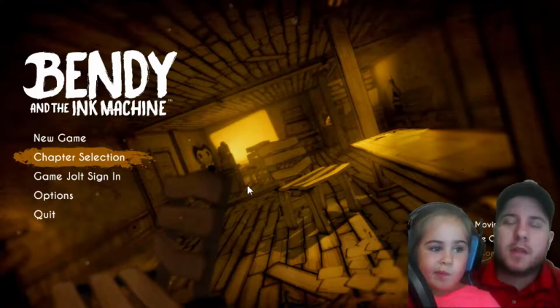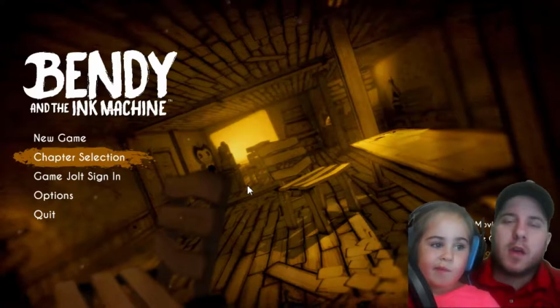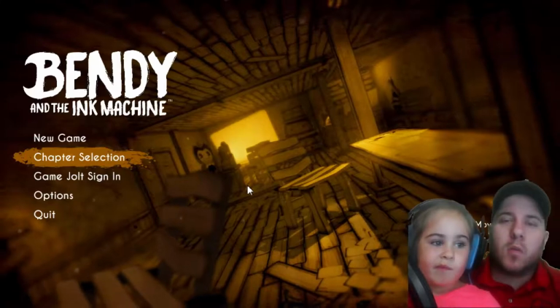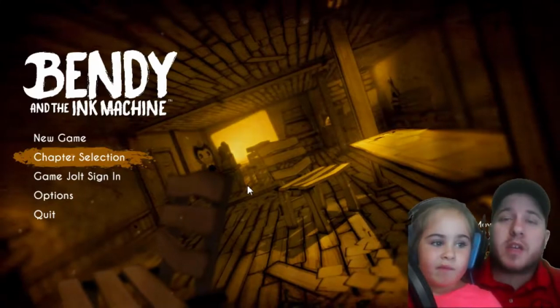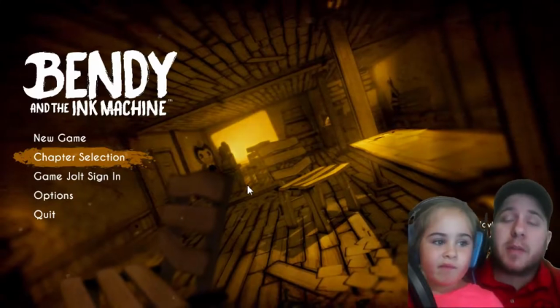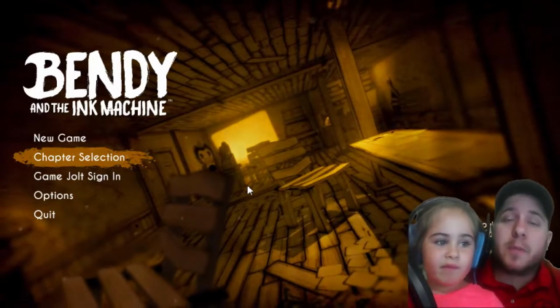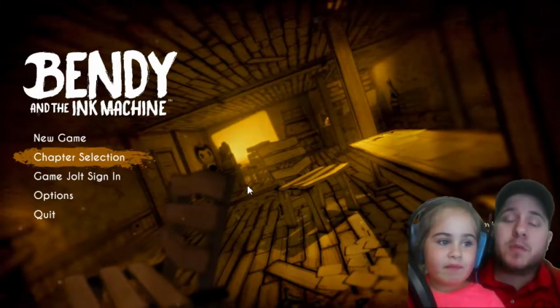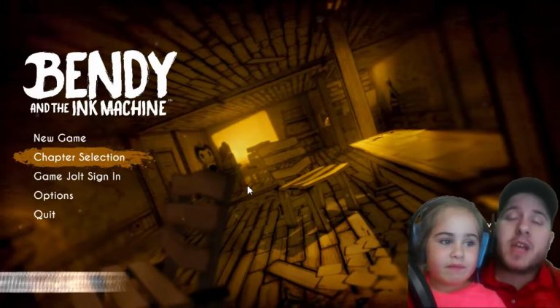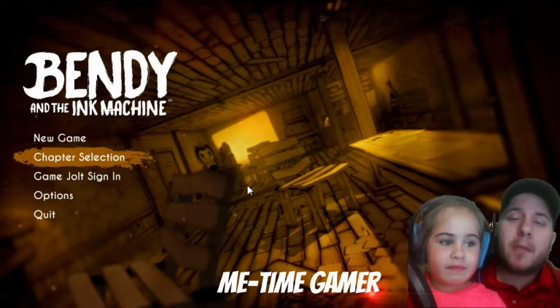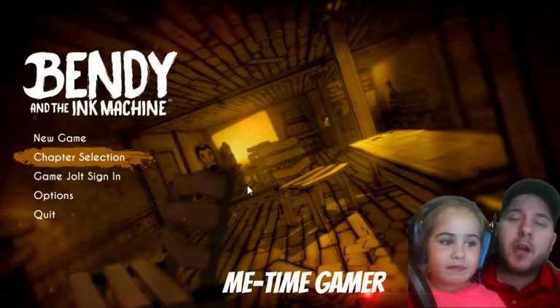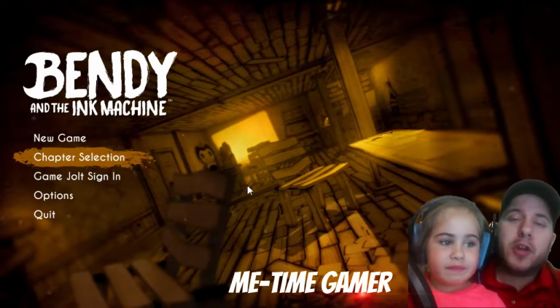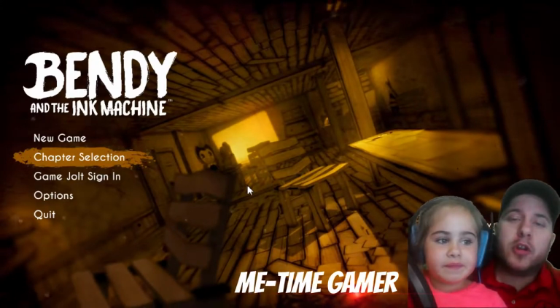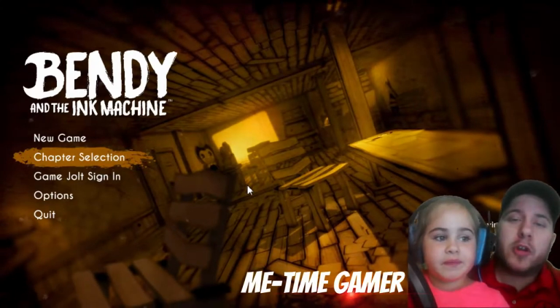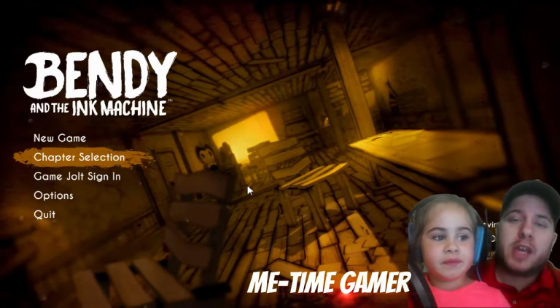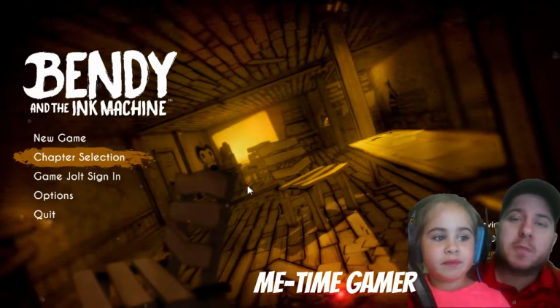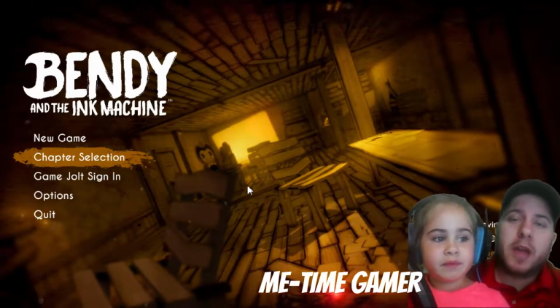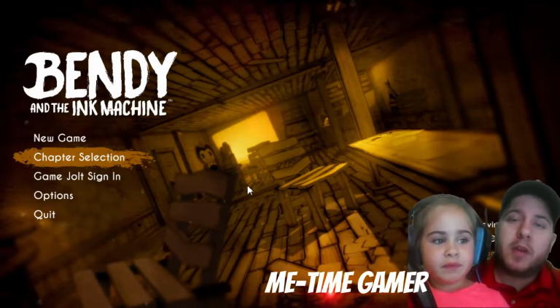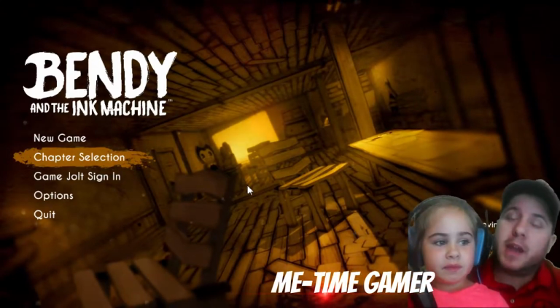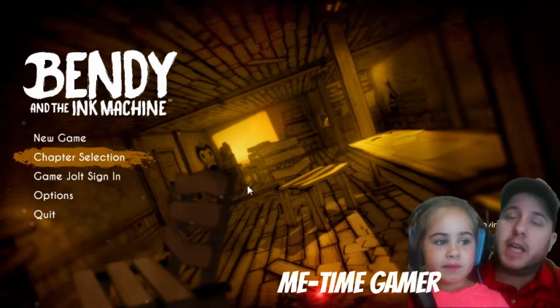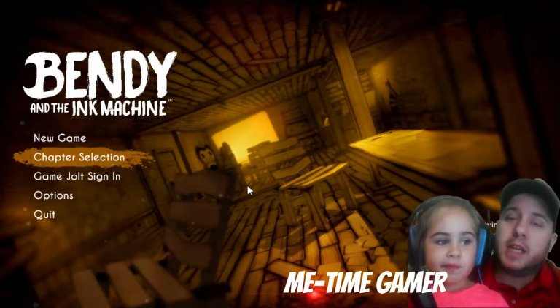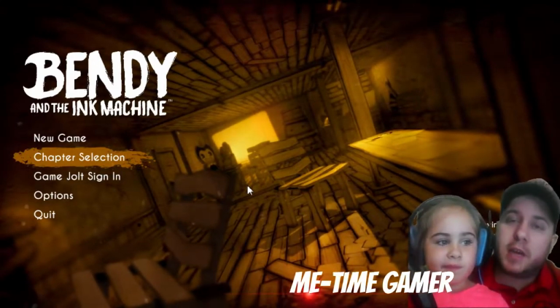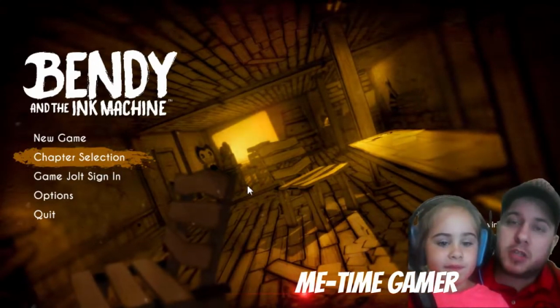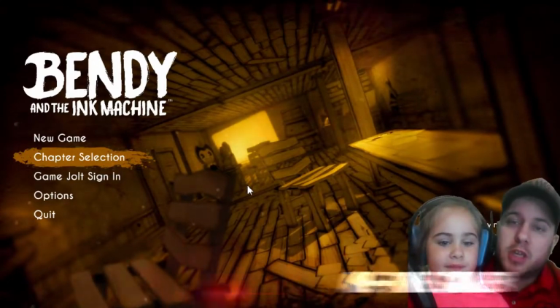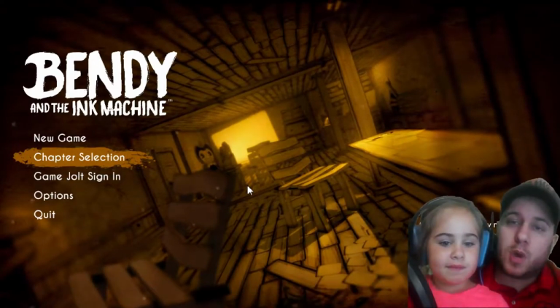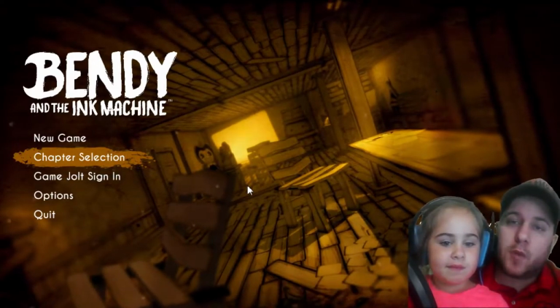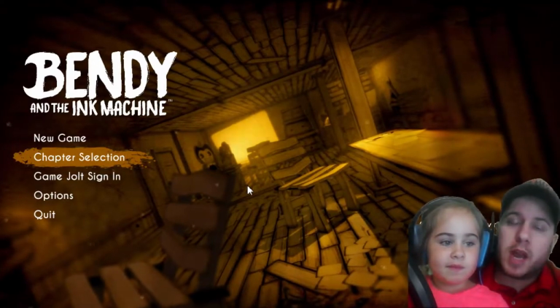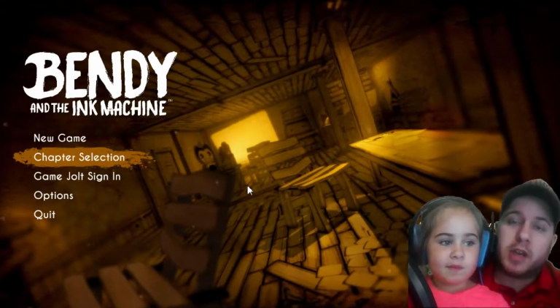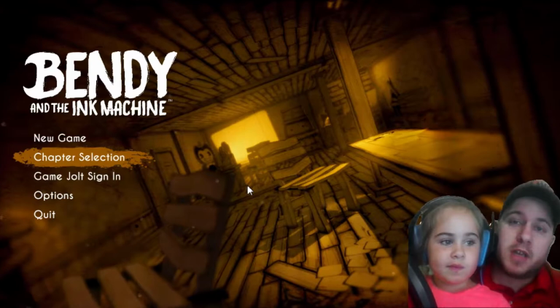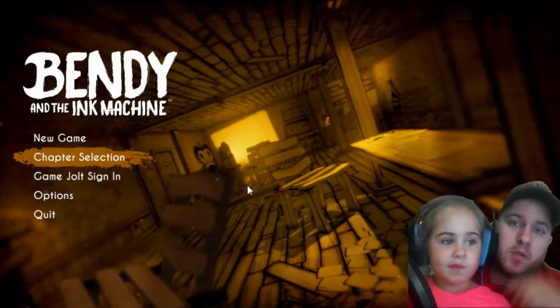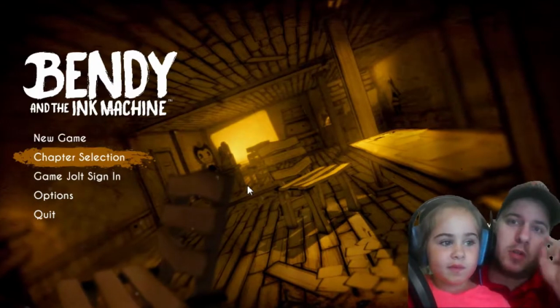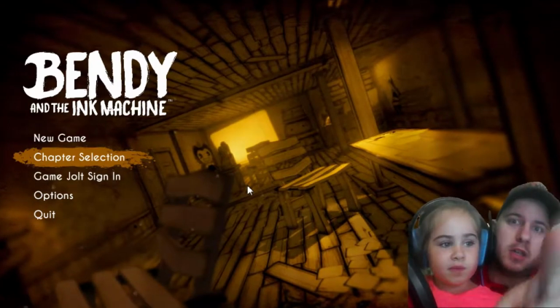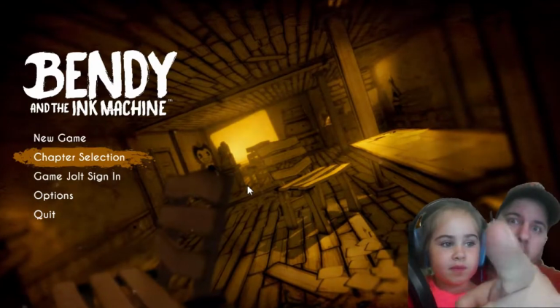What's up timekeepers, it's MeTime! I'm here bringing you another Kids Play with Bendy in the Ink Machine. If you're ready, I'm ready to roll the intro.